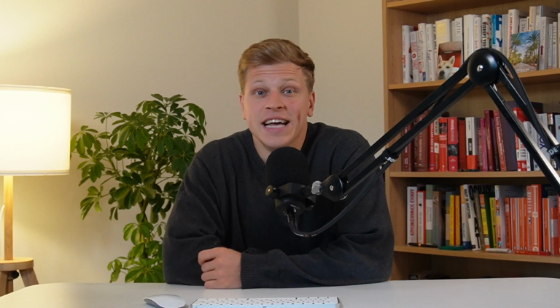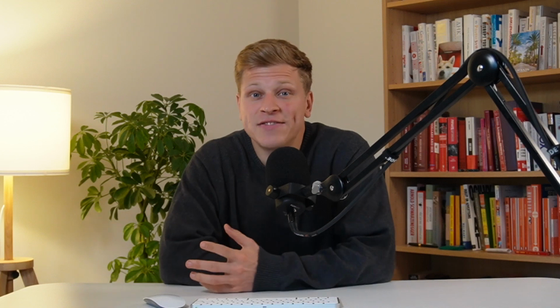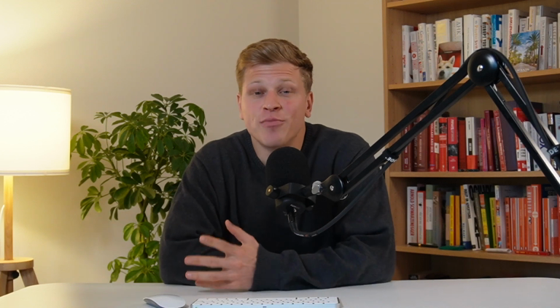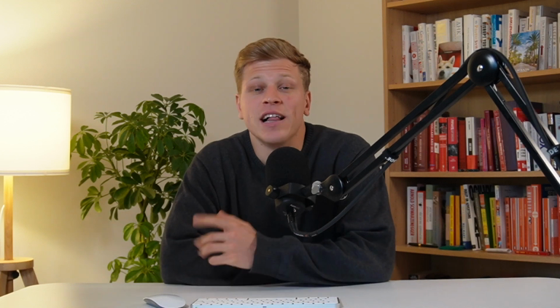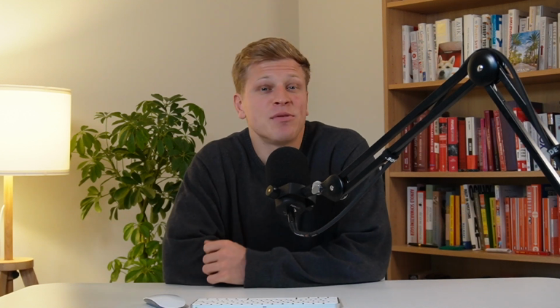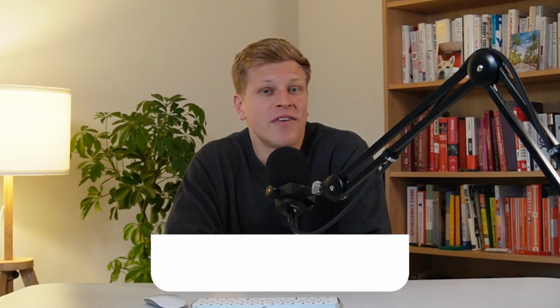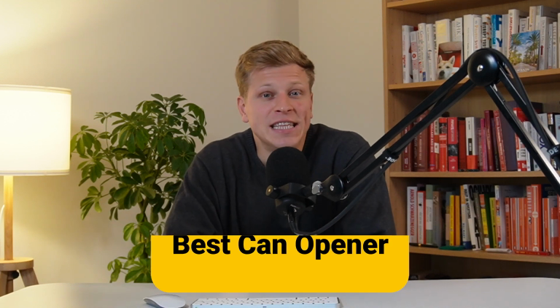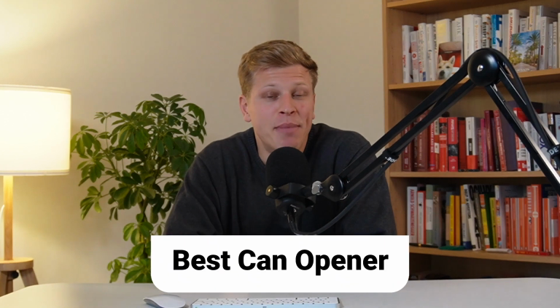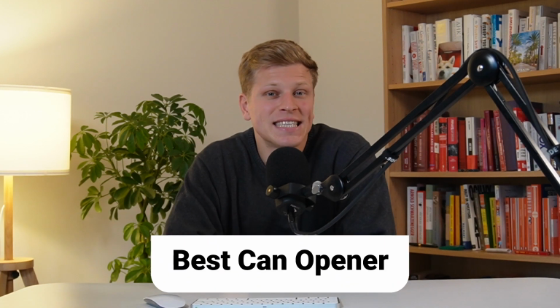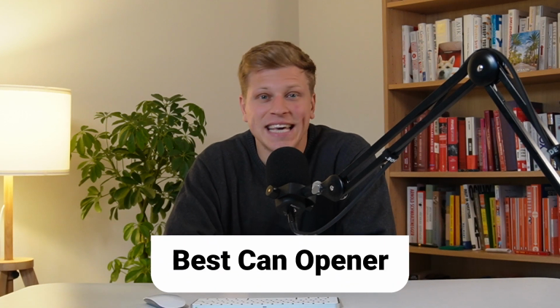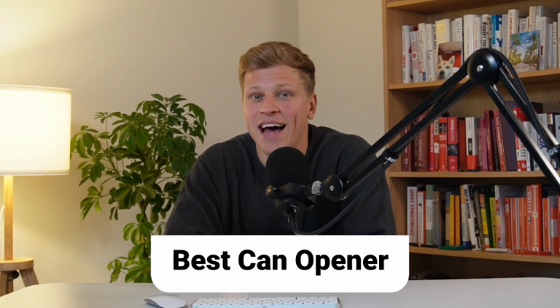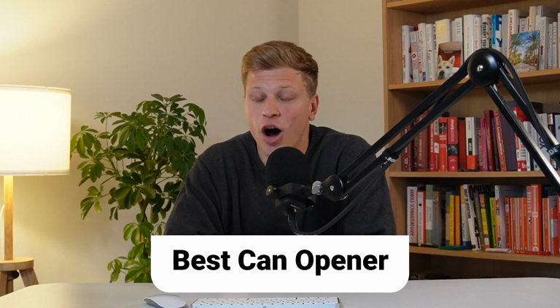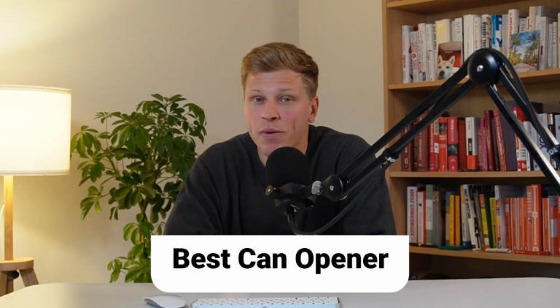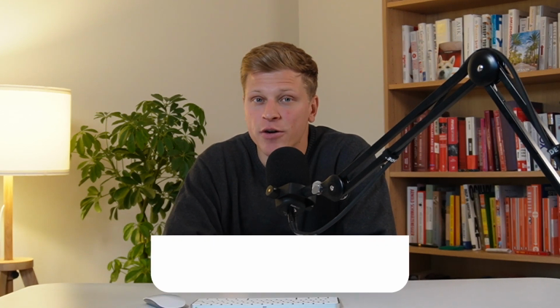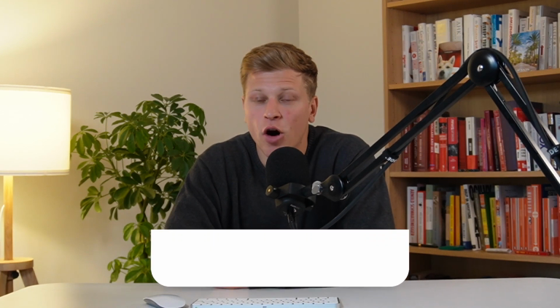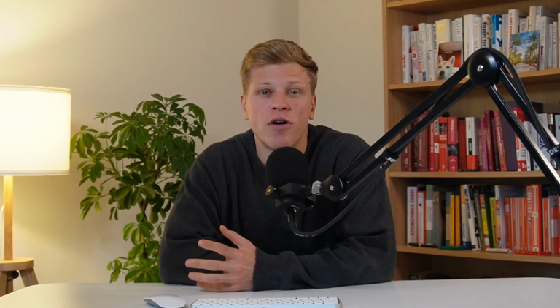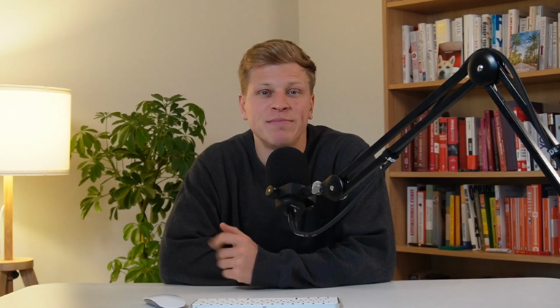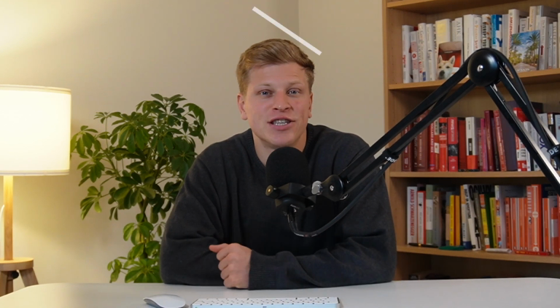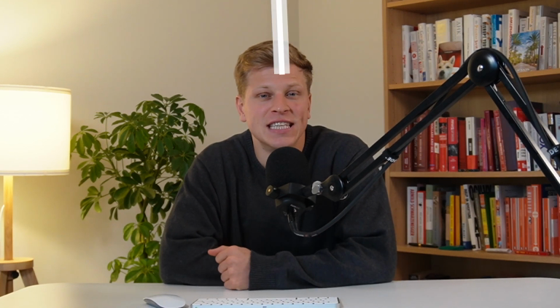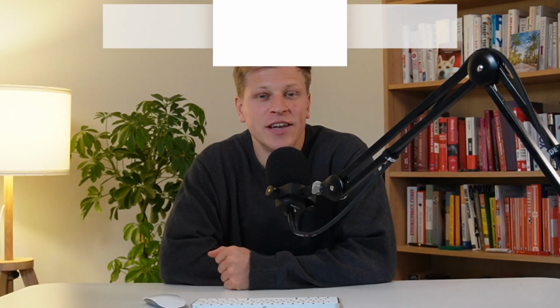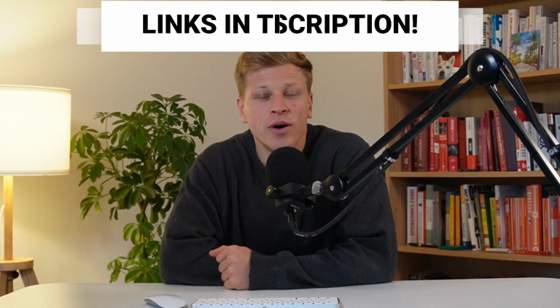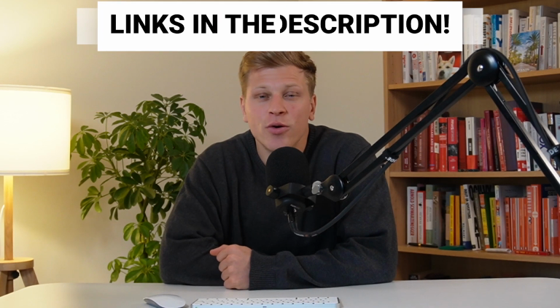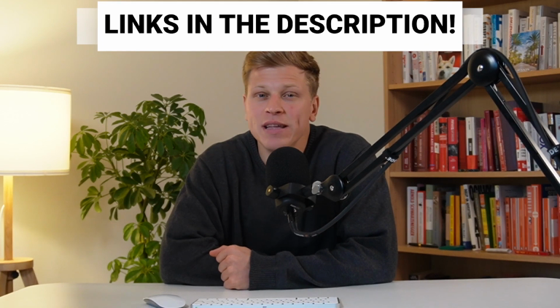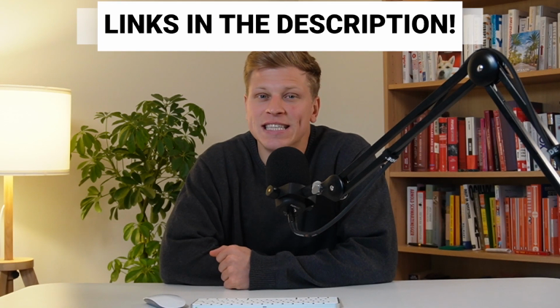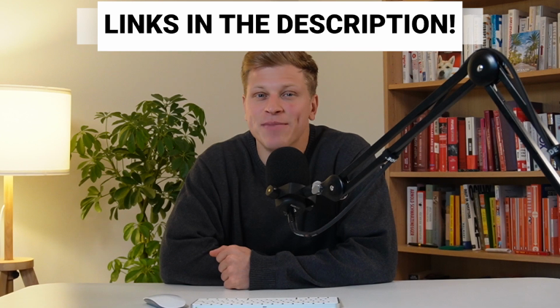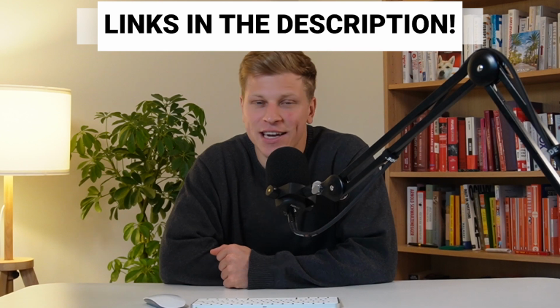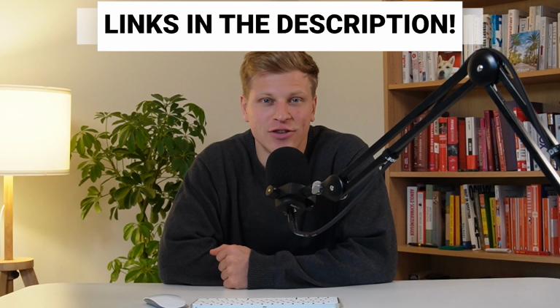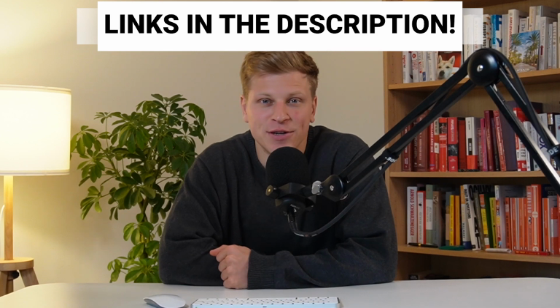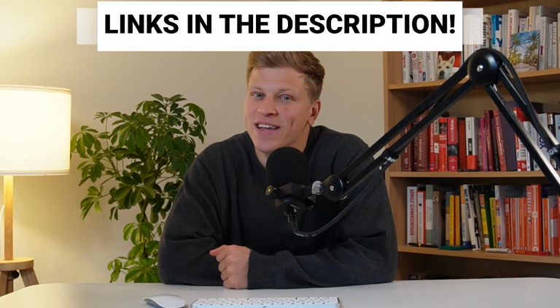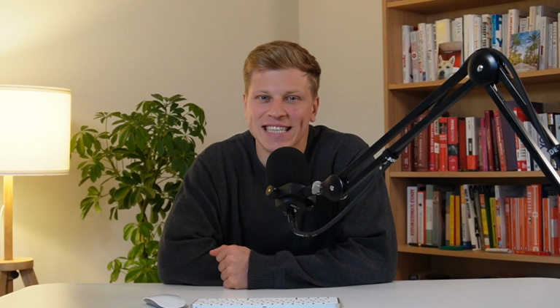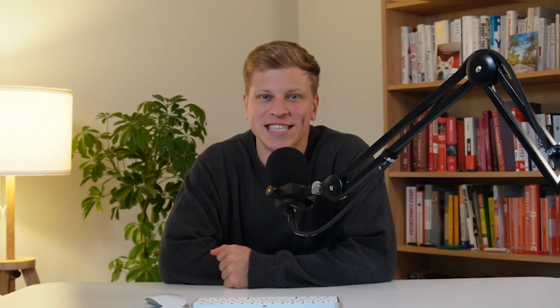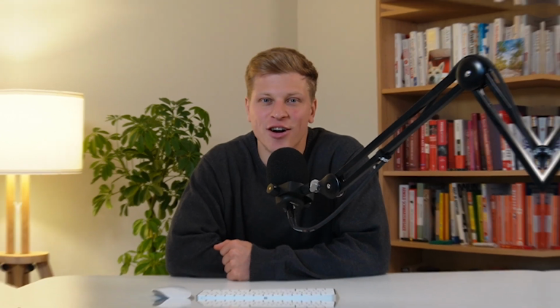In this video, I'll help you find the best can opener. All products mentioned in this video will be listed in the description. Let's get started.